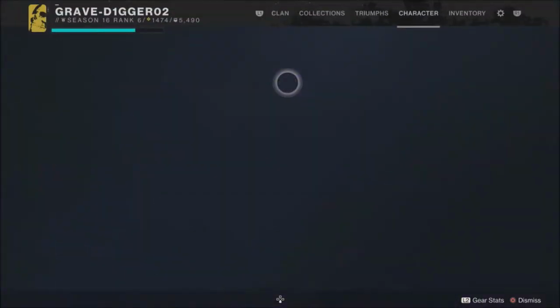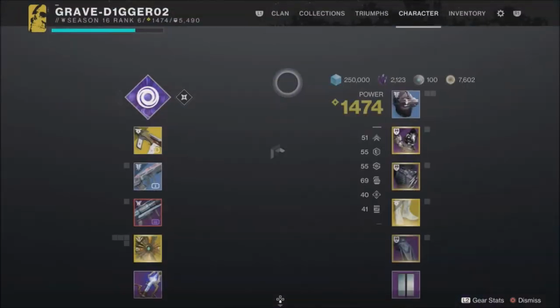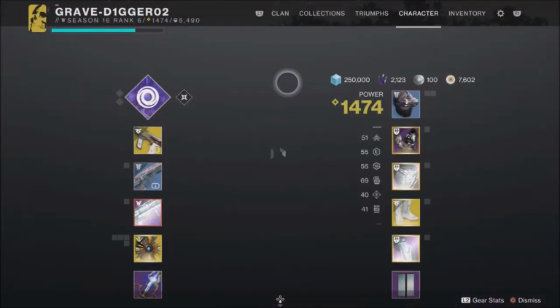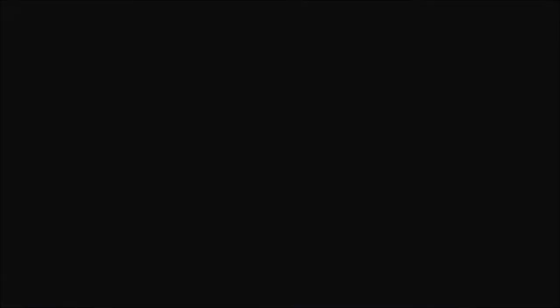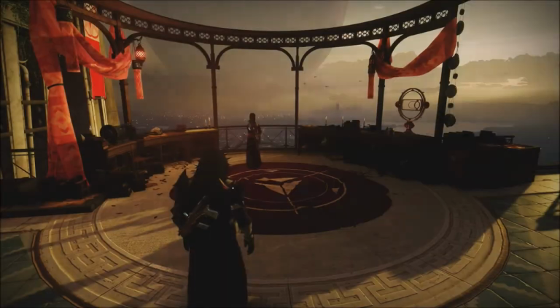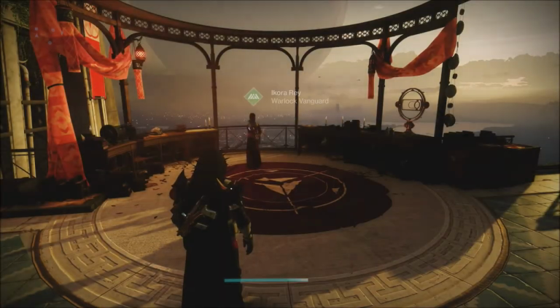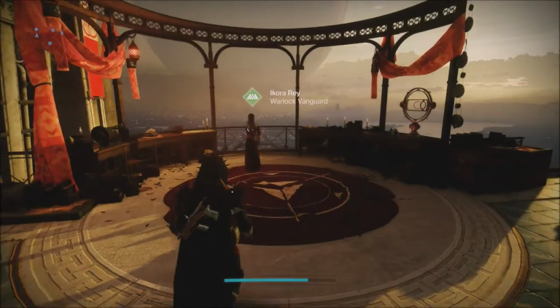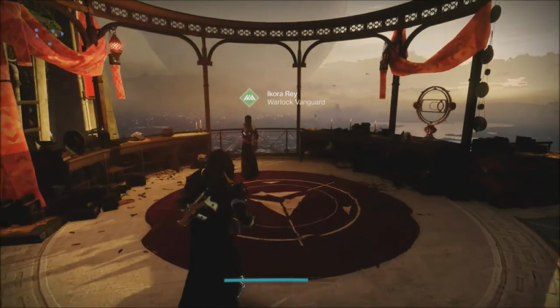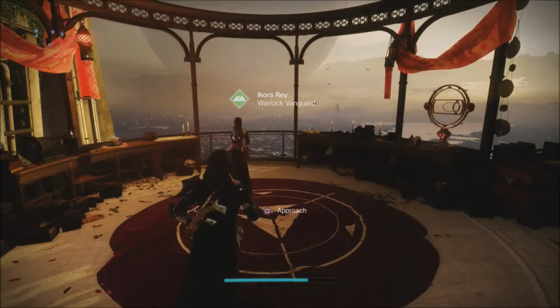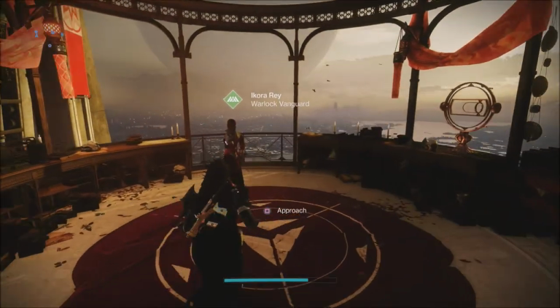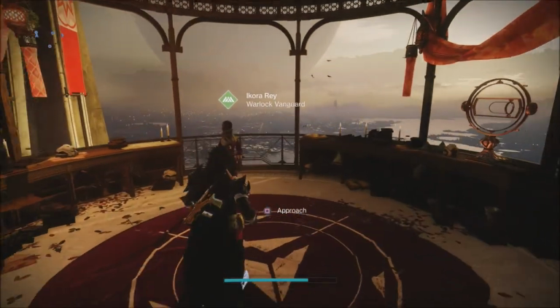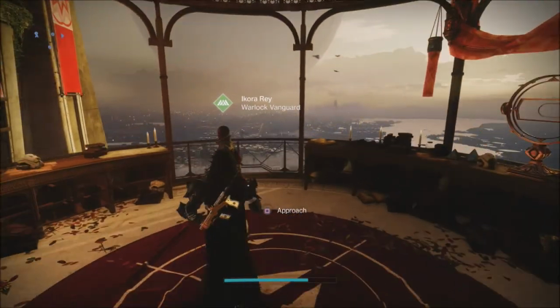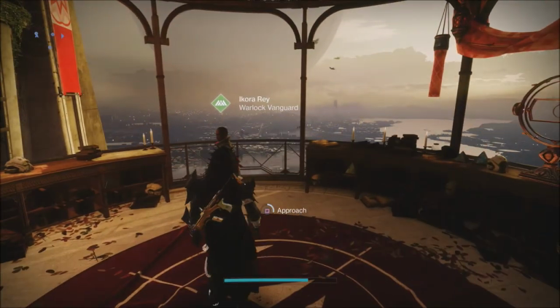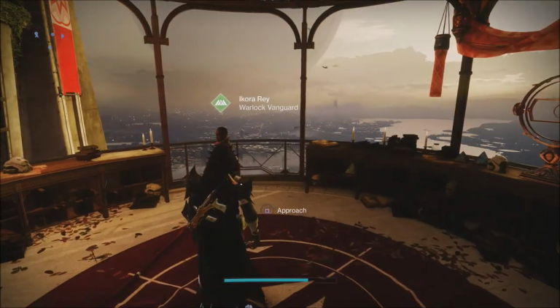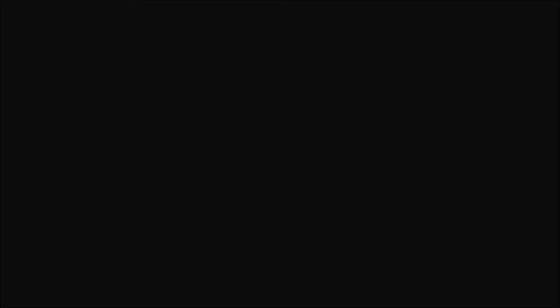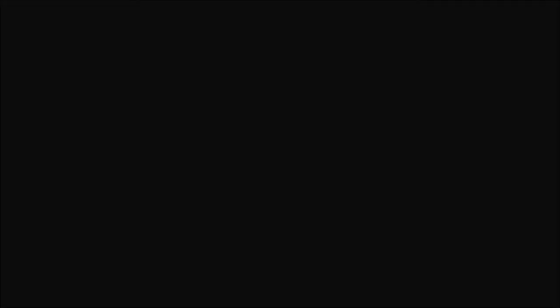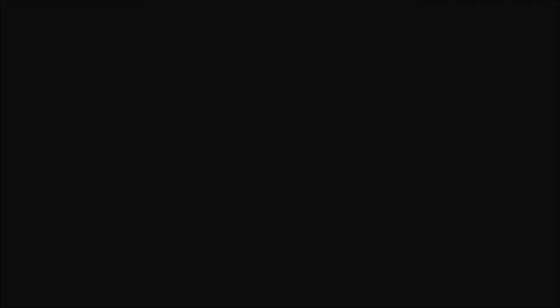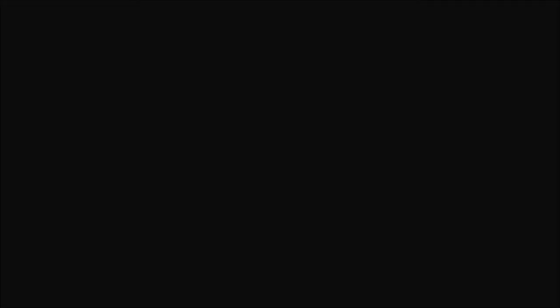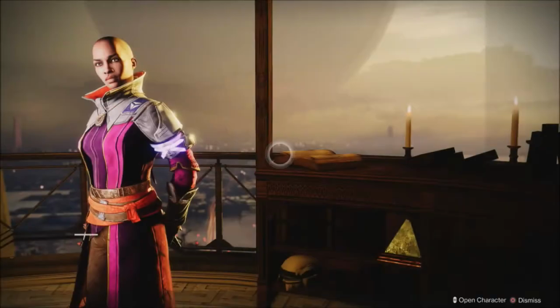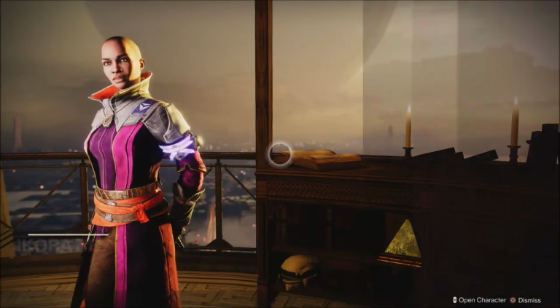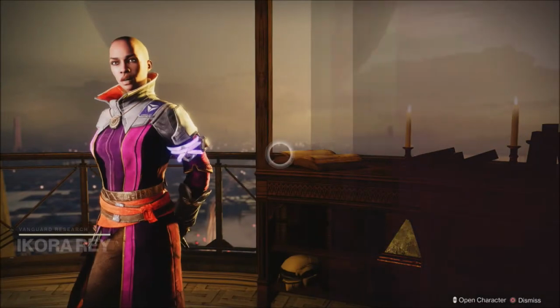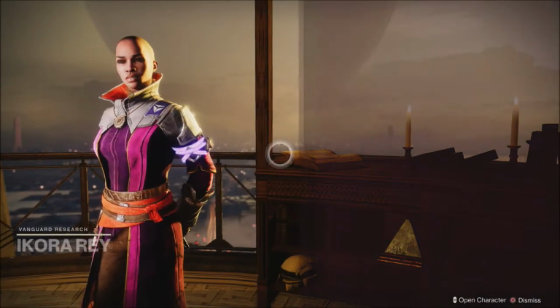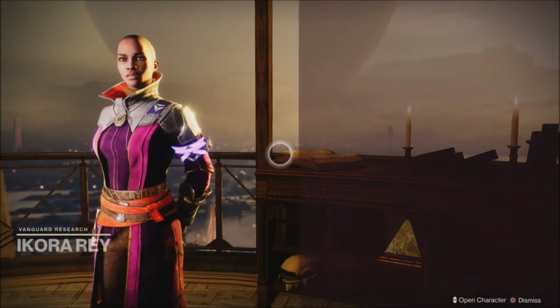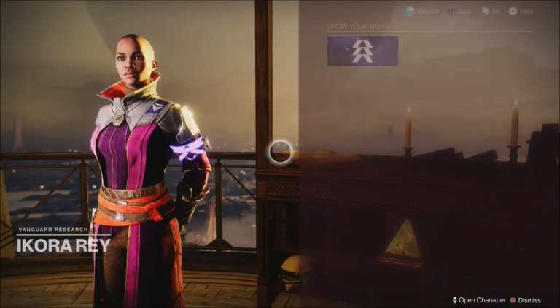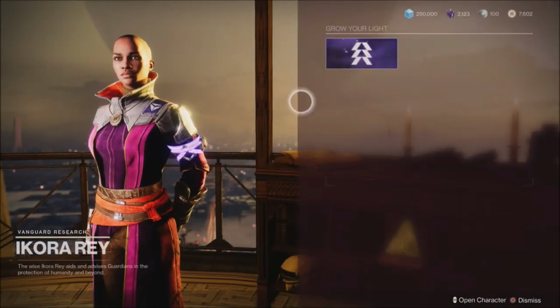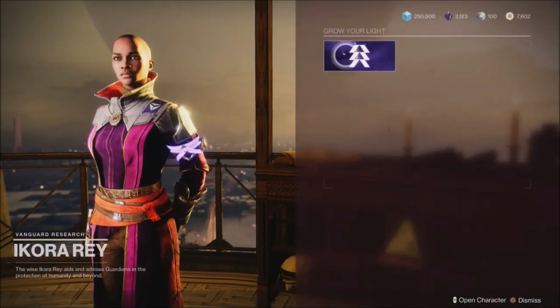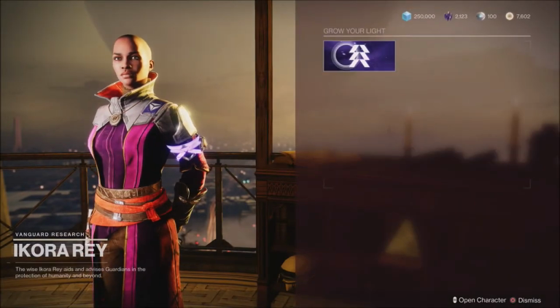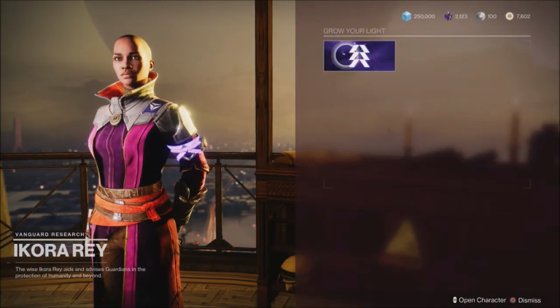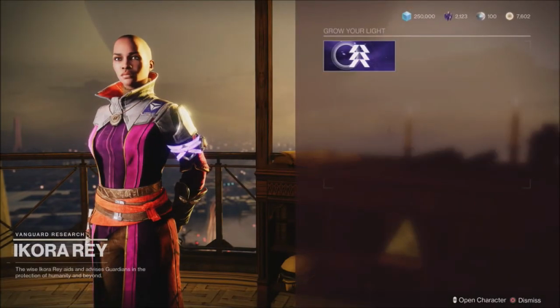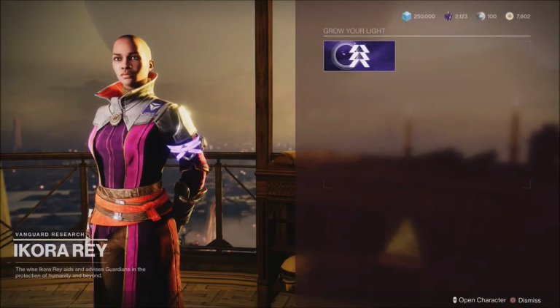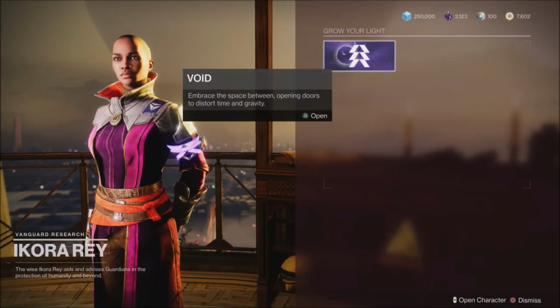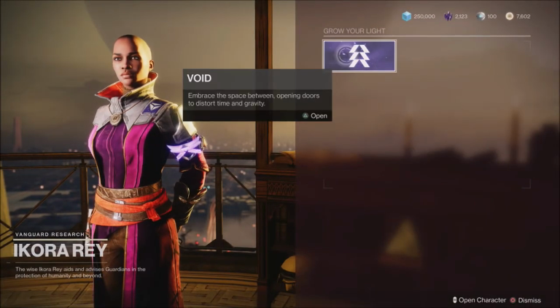The way you do this is to come to the Tower and come over to Ikora. Once you click on Ikora, she will have the option up here to grow your light.